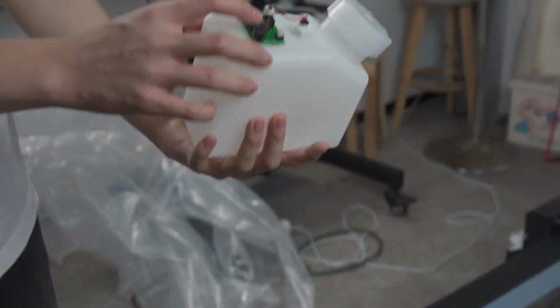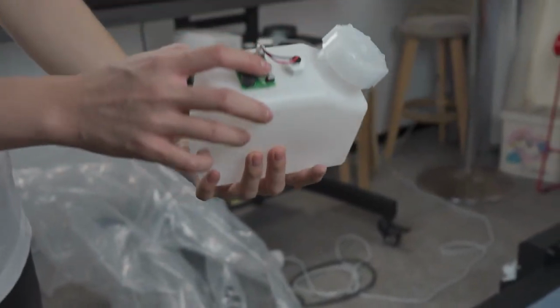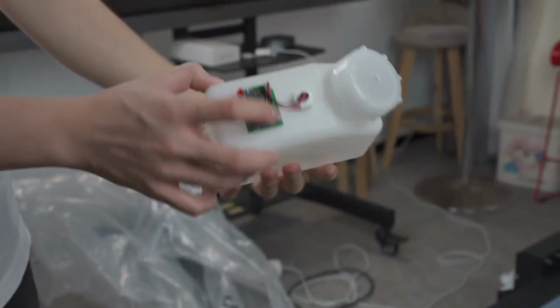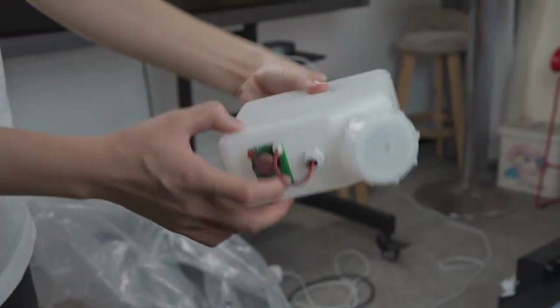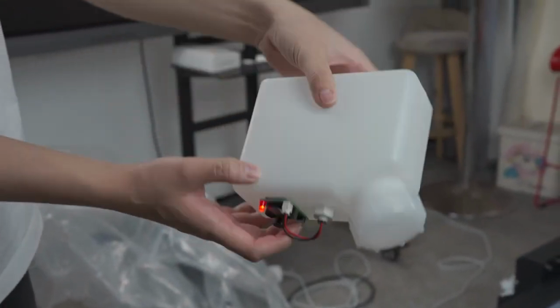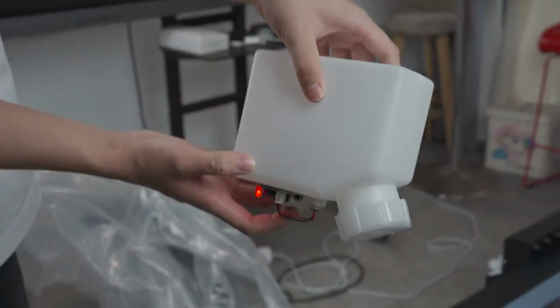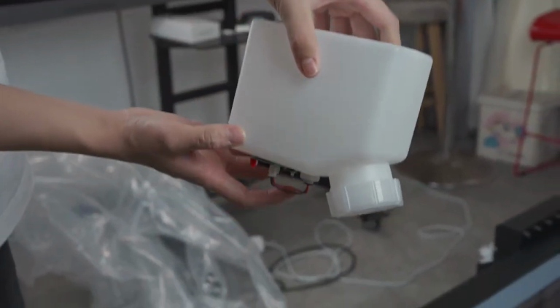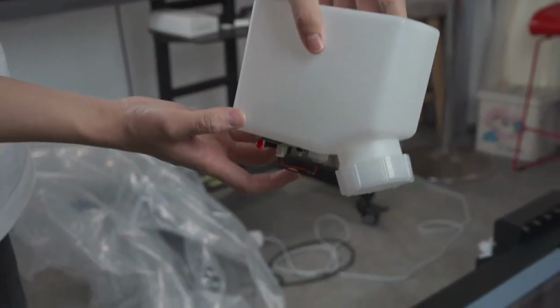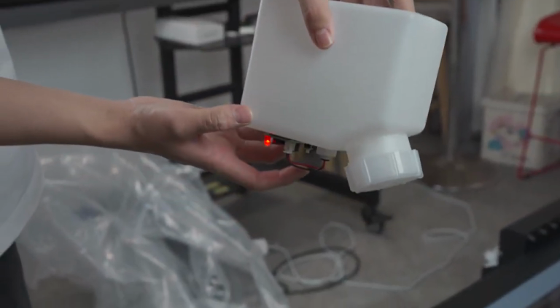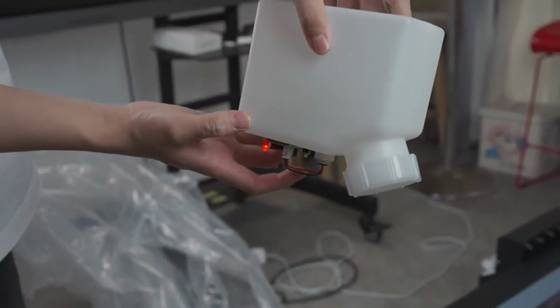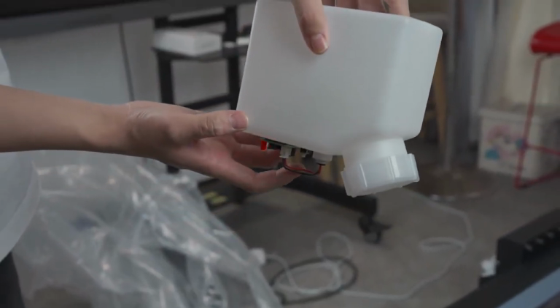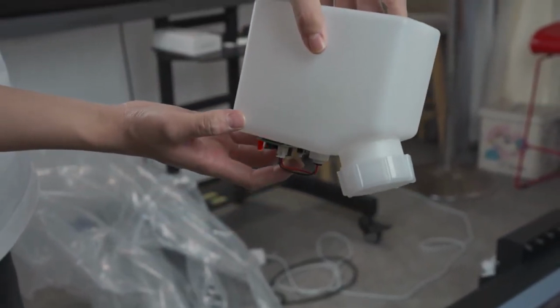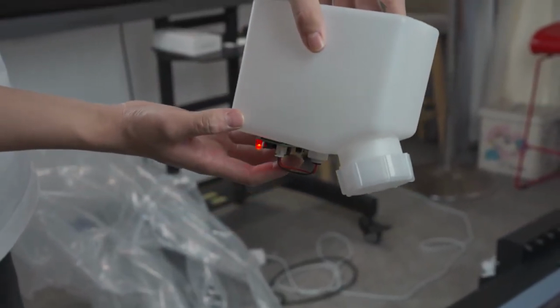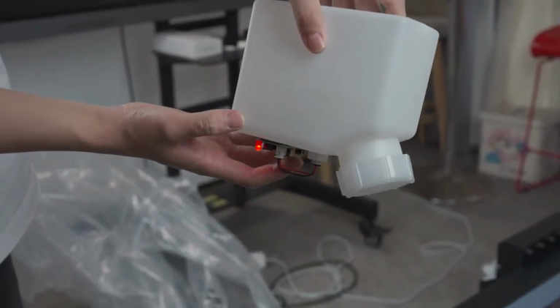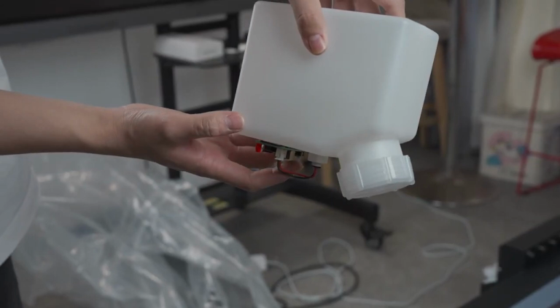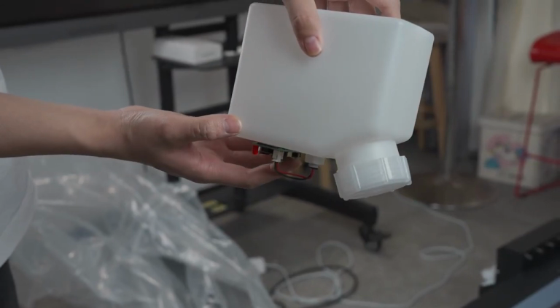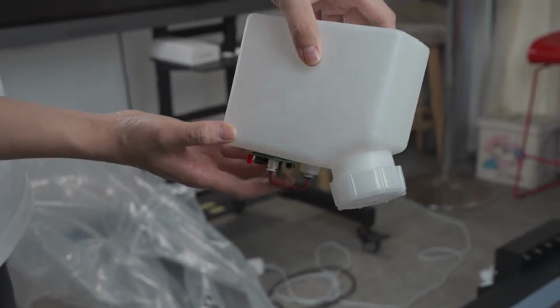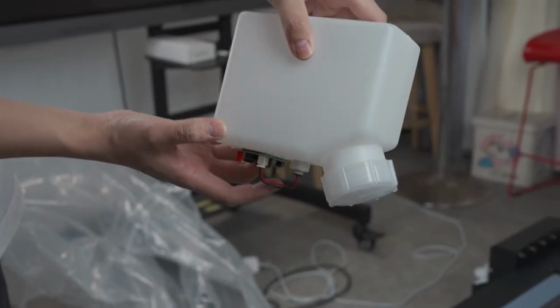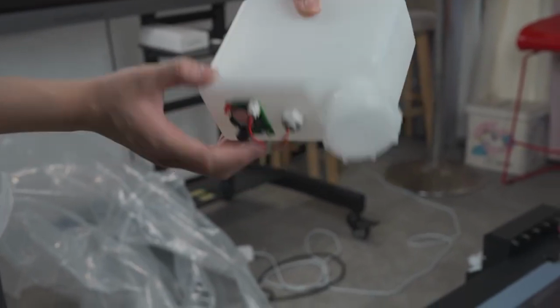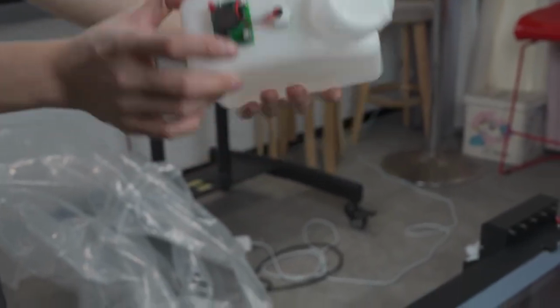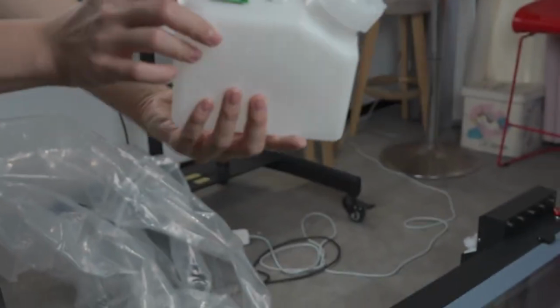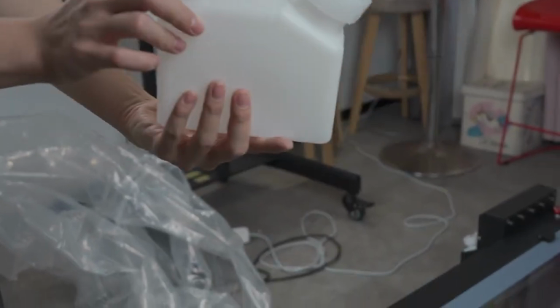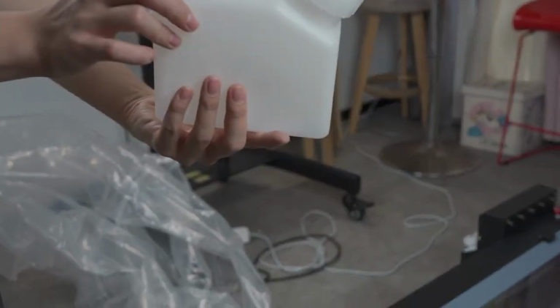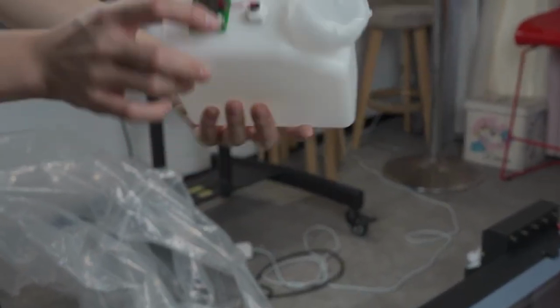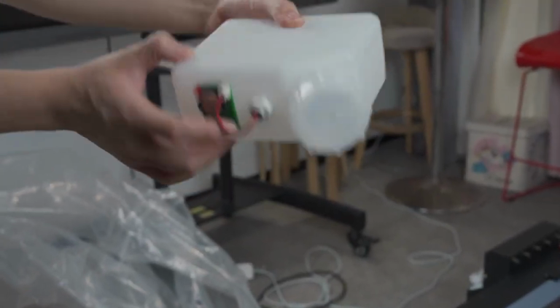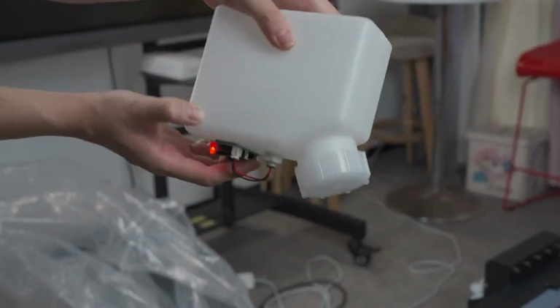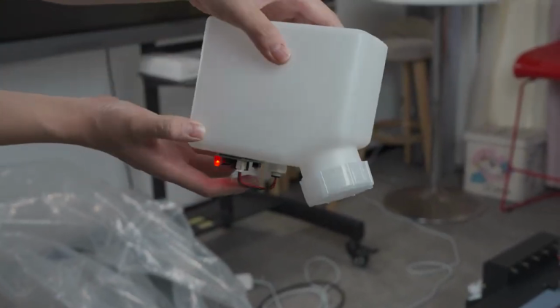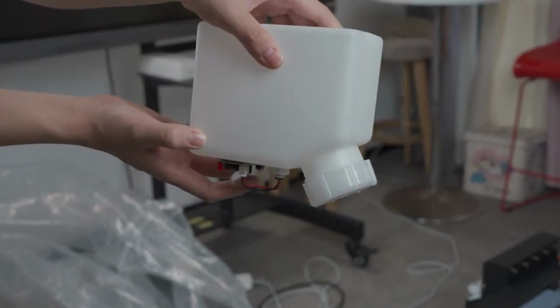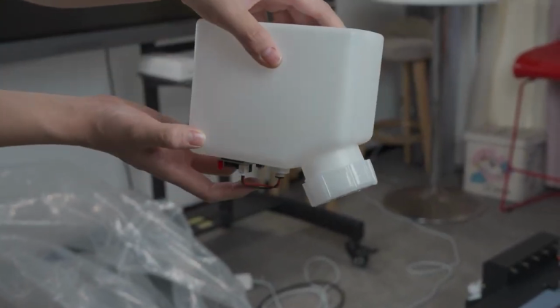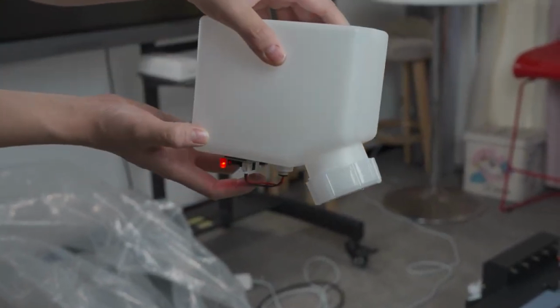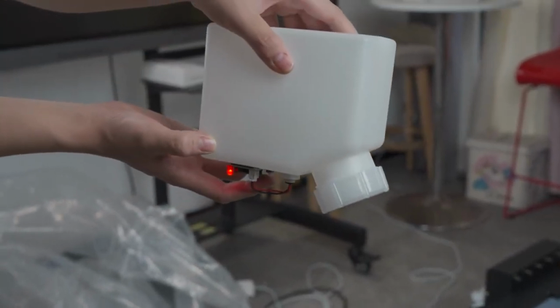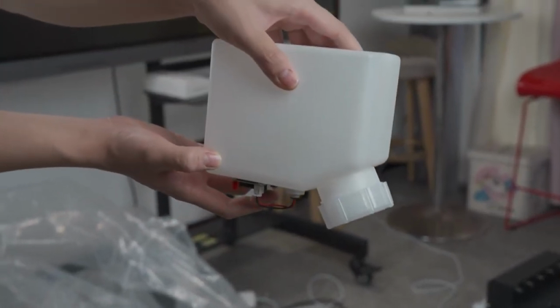Press the waste ink container alarm button and flip the bottle upside down to test if it works properly.